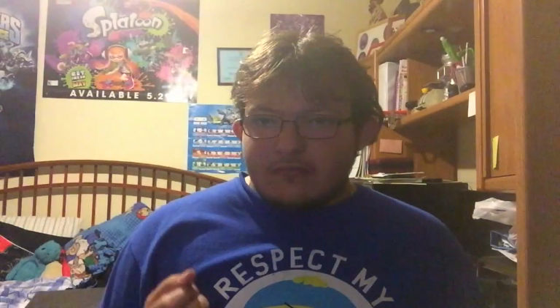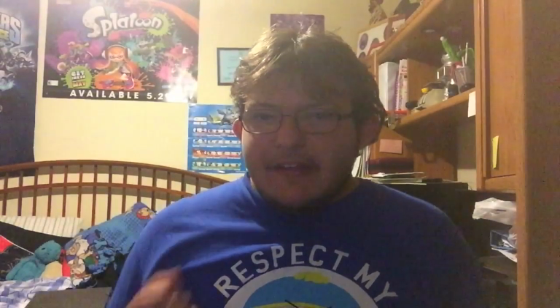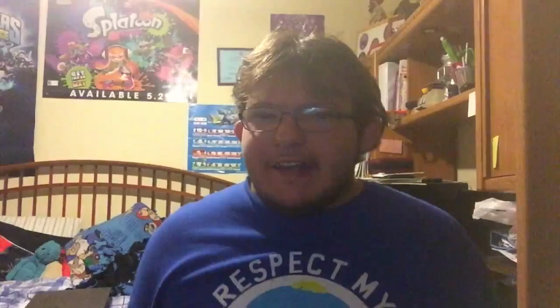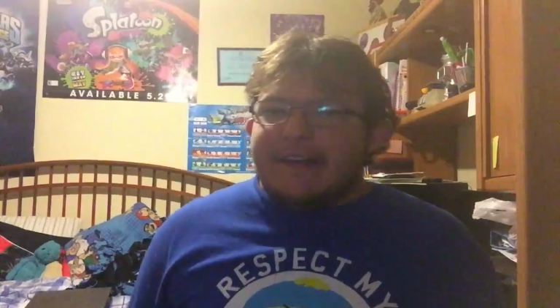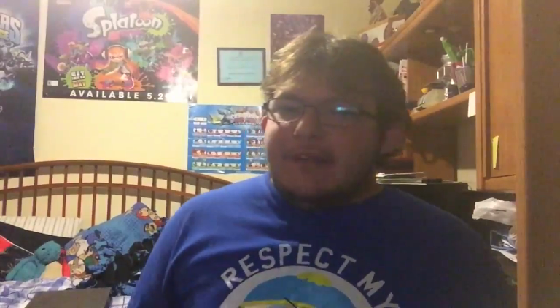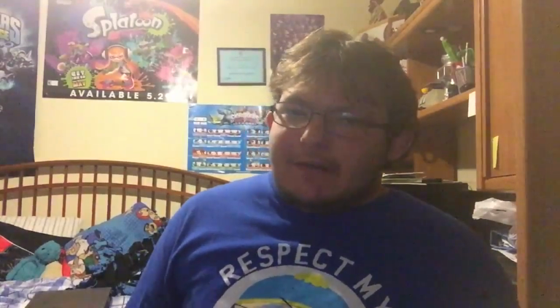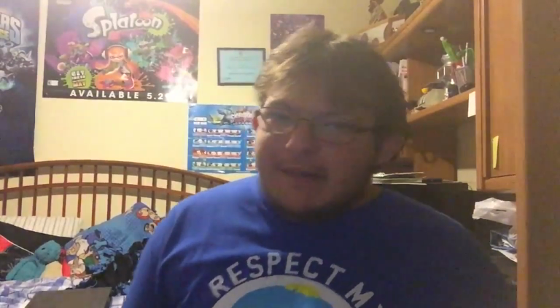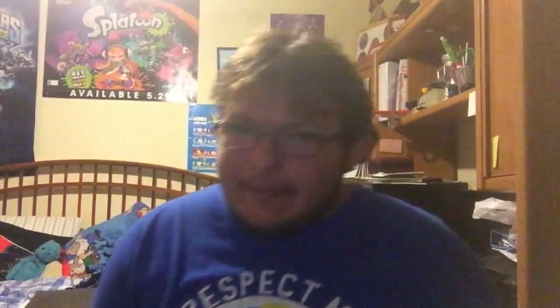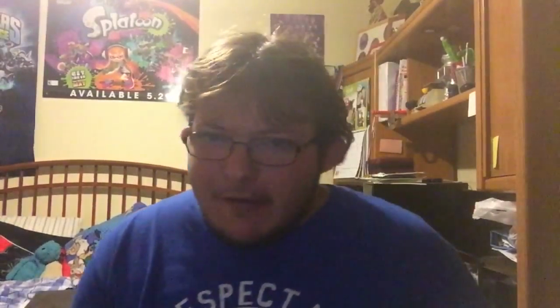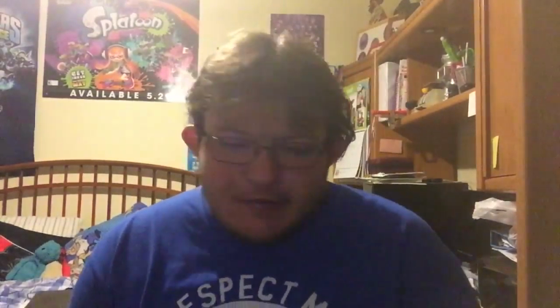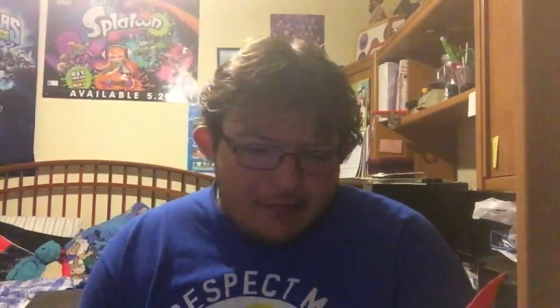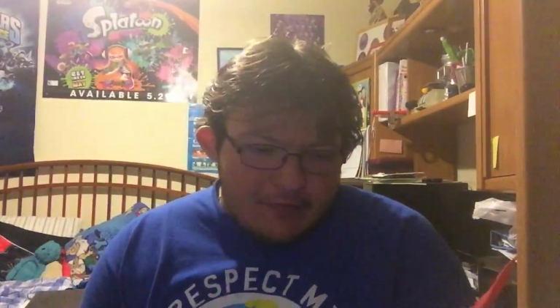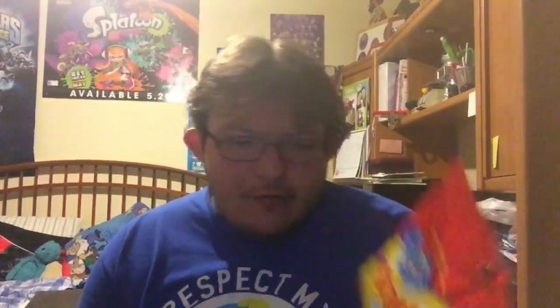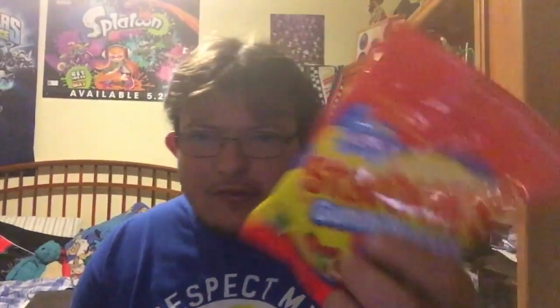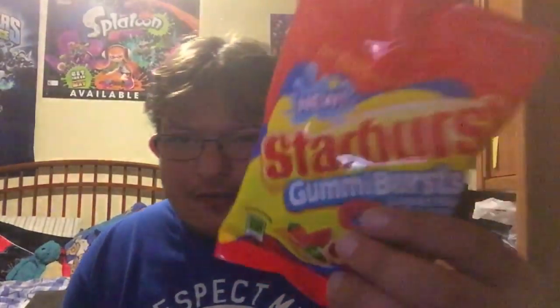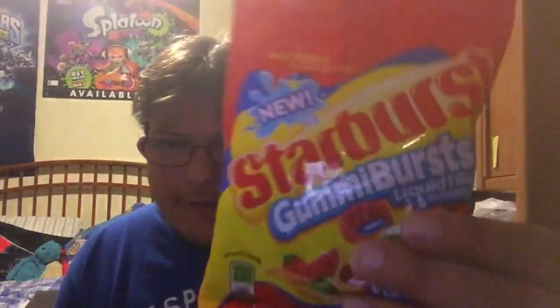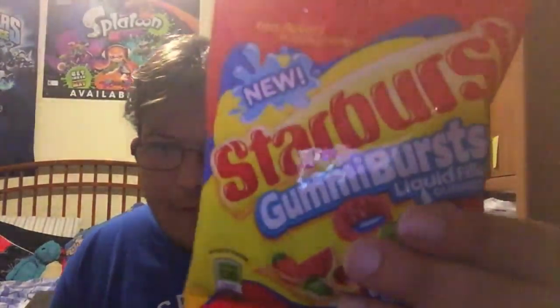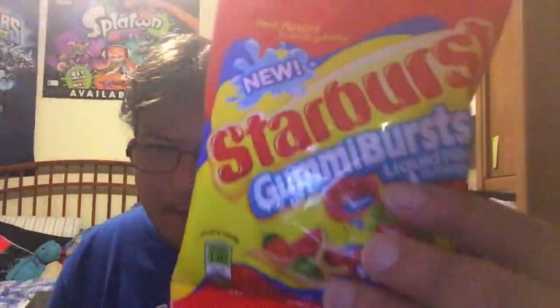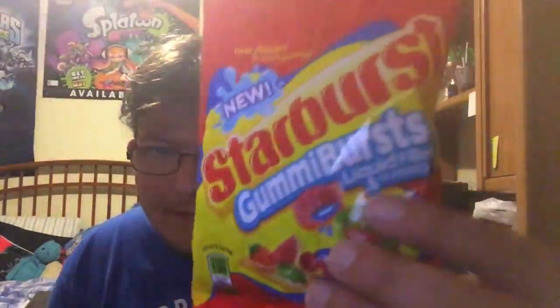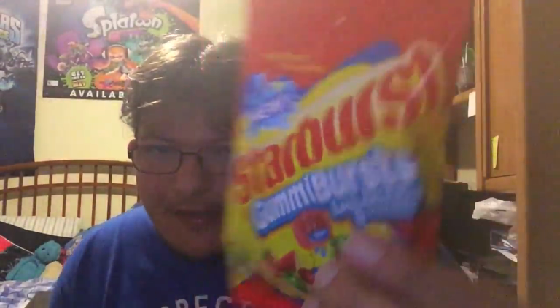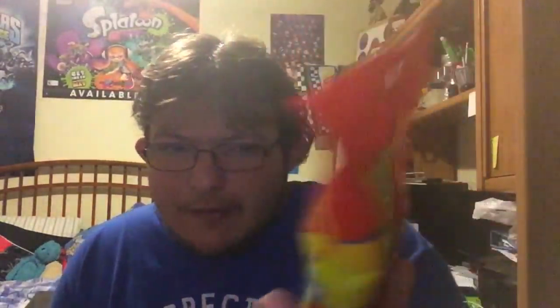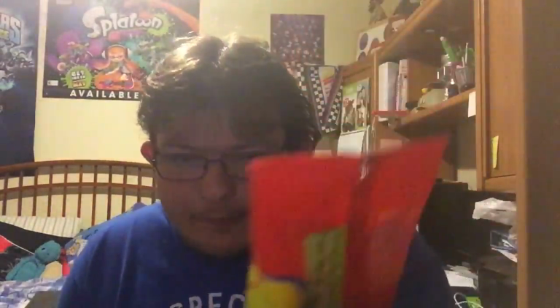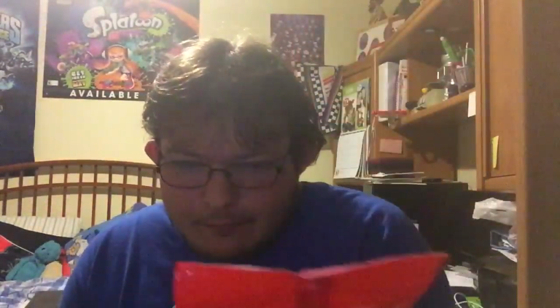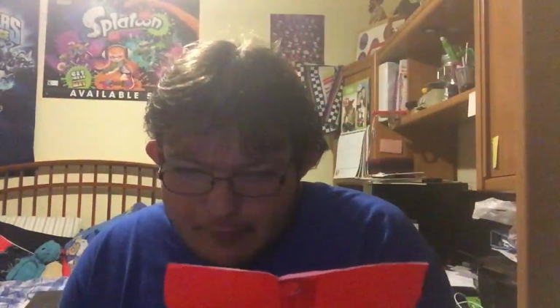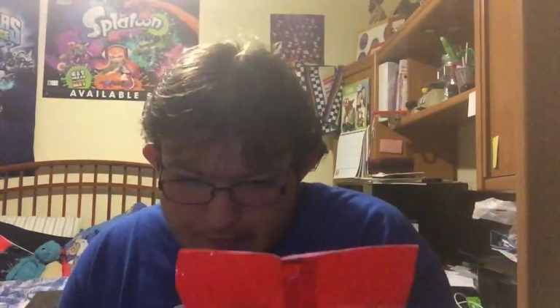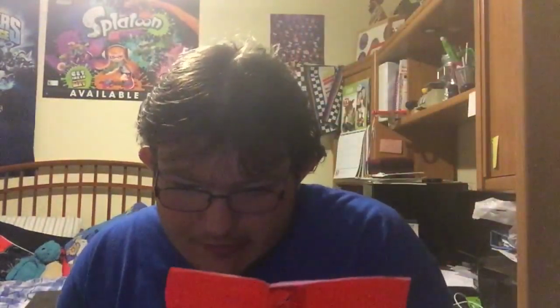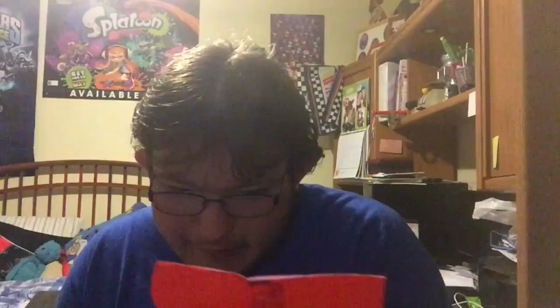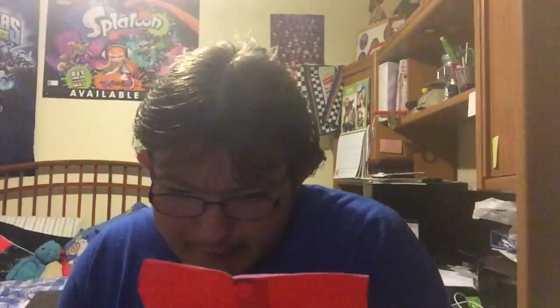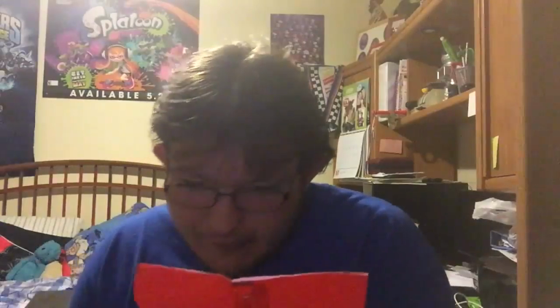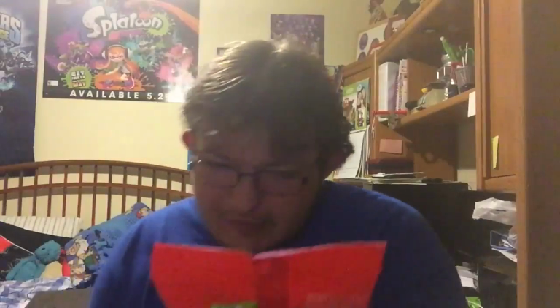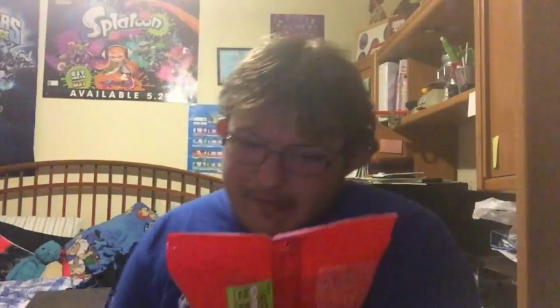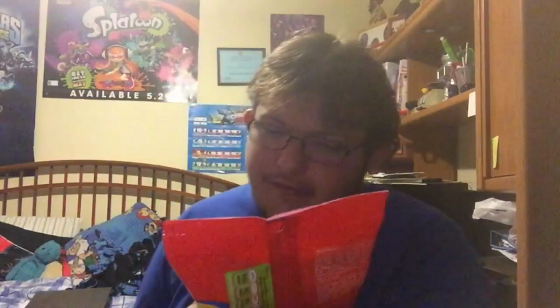Hey guys, it's me y'all. Today it's about checking out new Starburst Gummy Burst Liquid Filled Gummies.